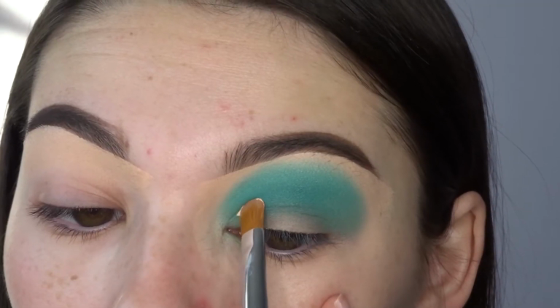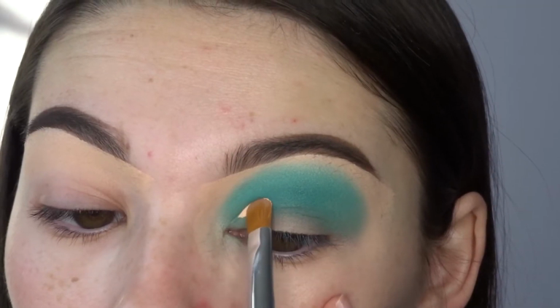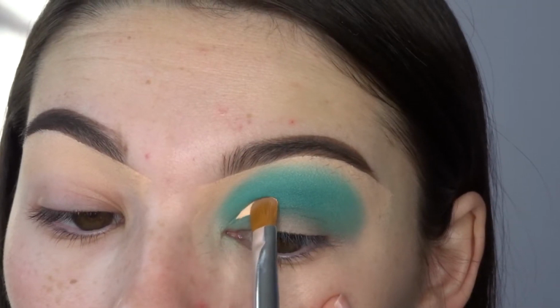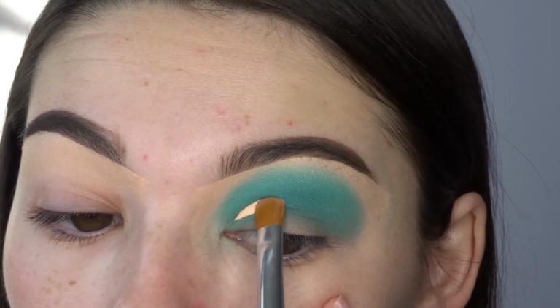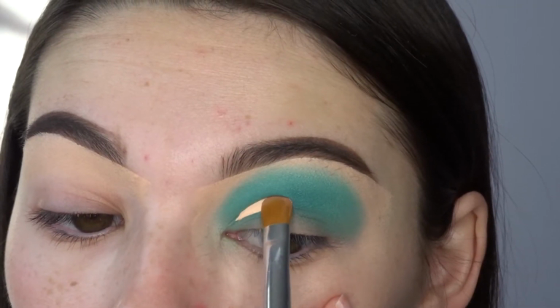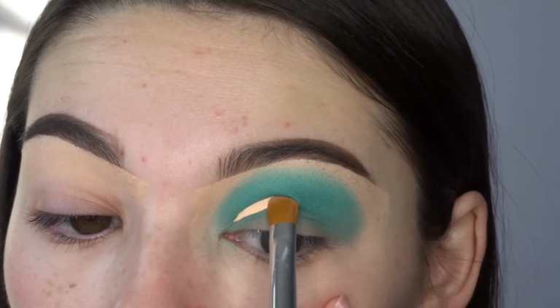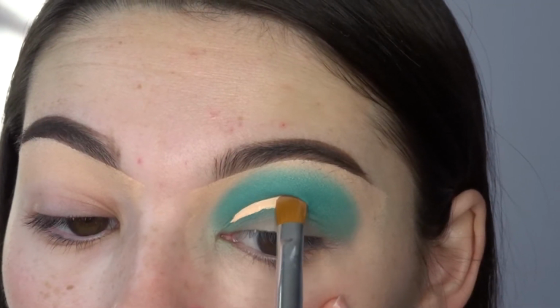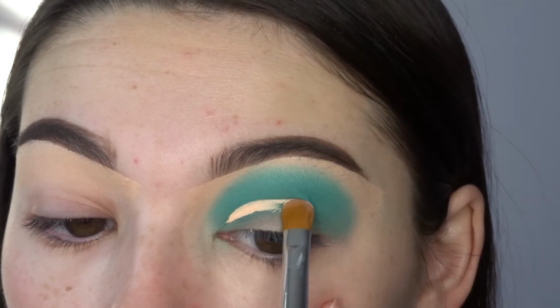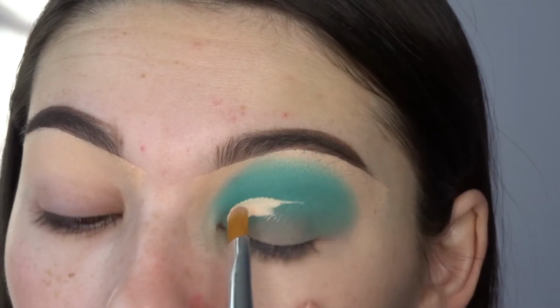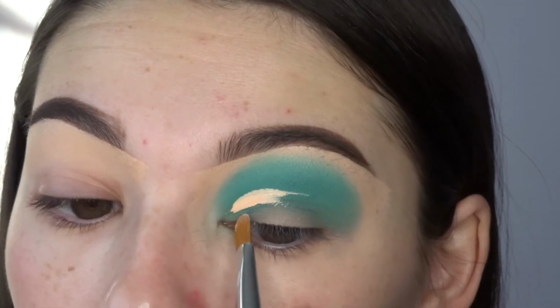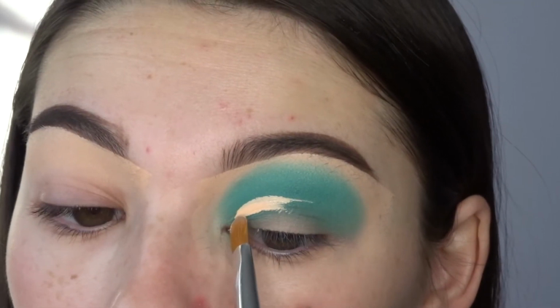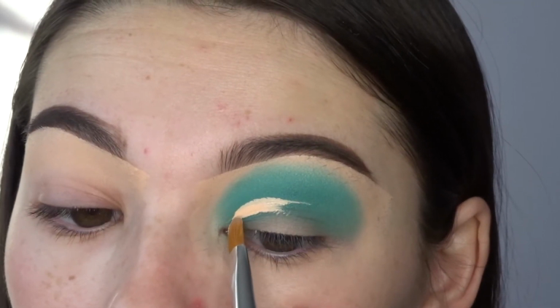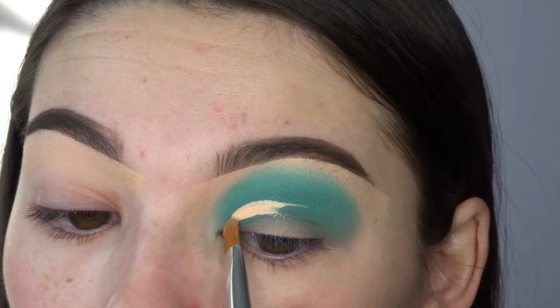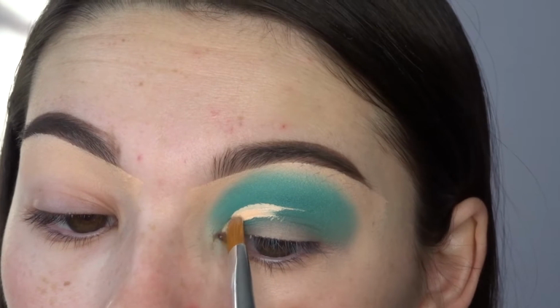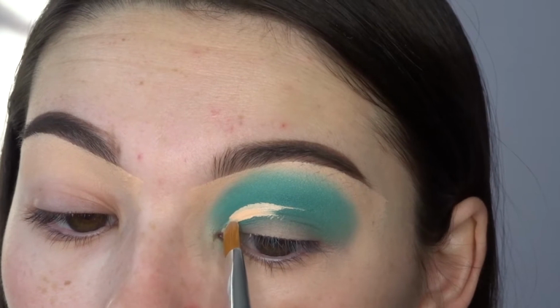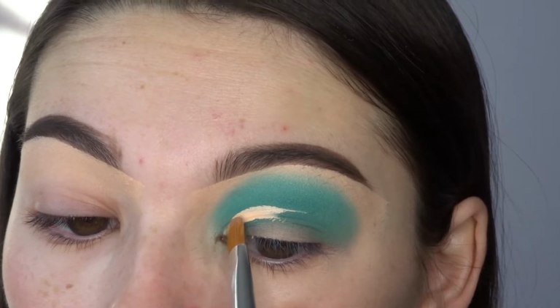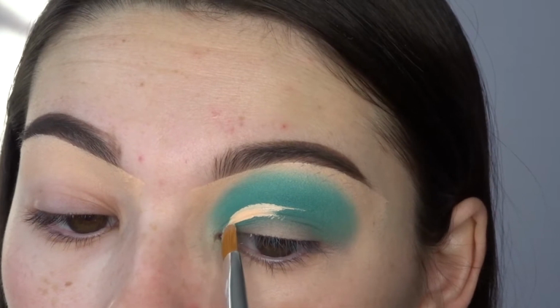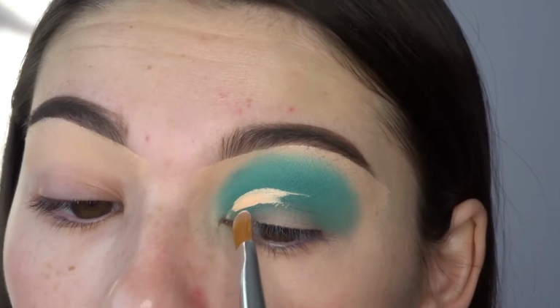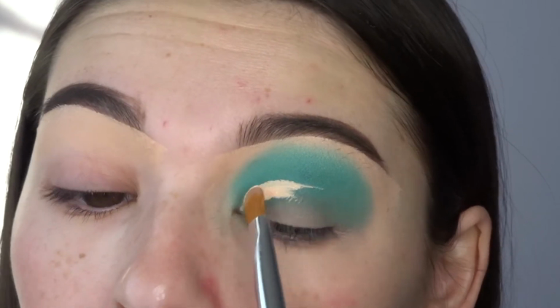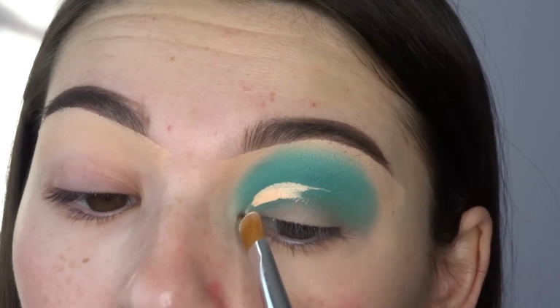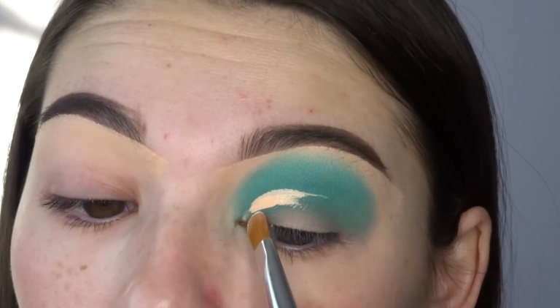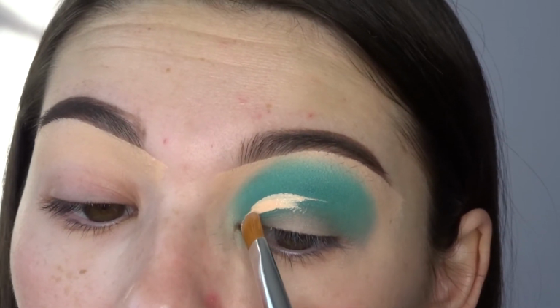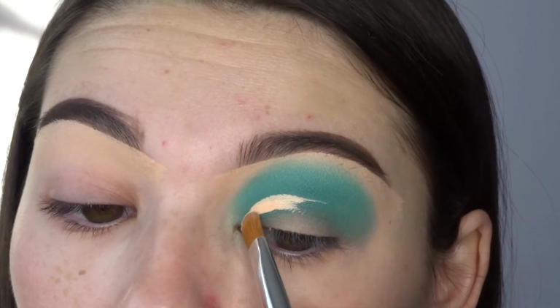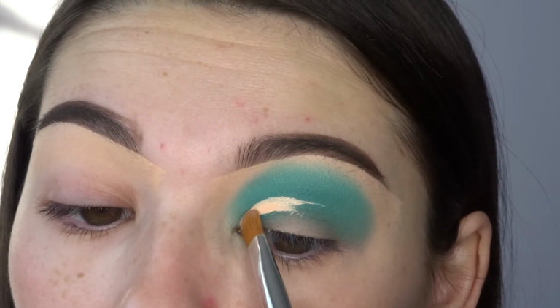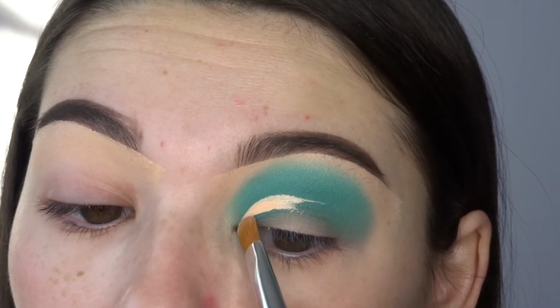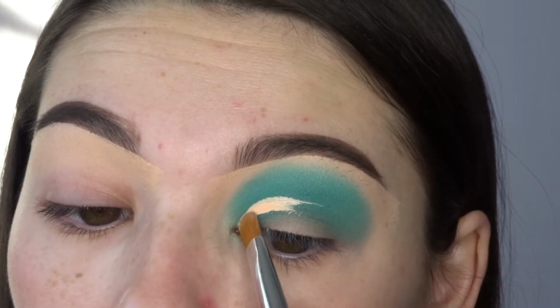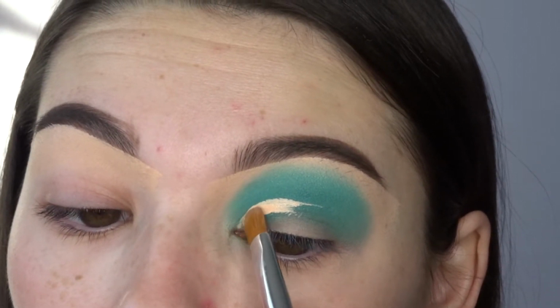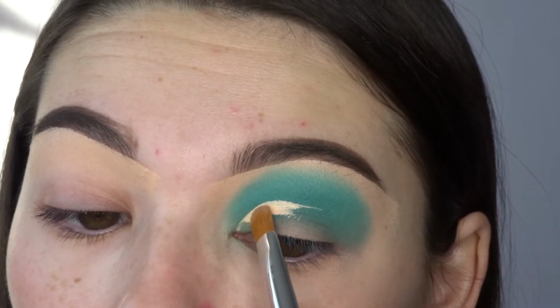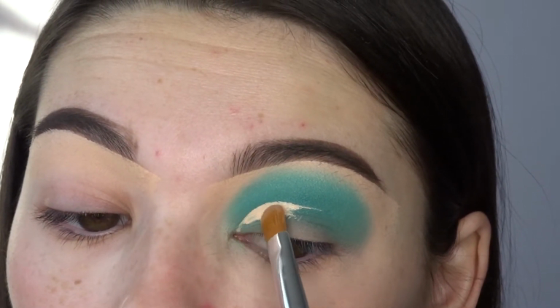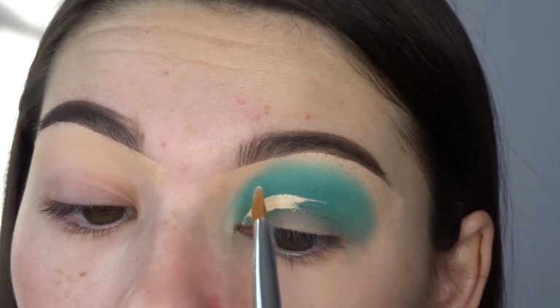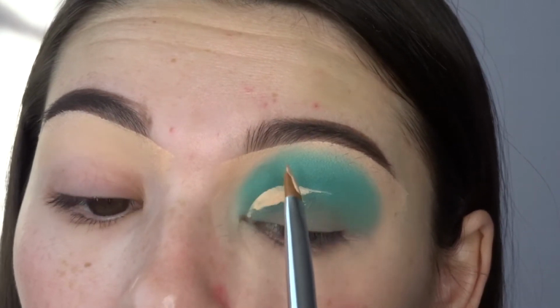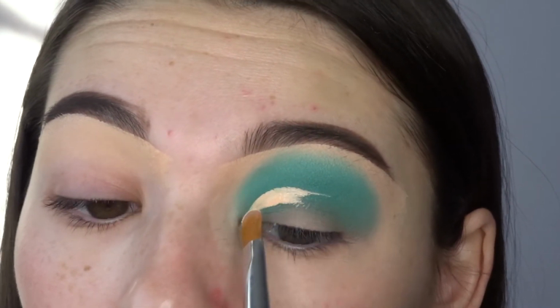Now I'm just going to take the LA Girl Pro Concealer again and use that to cut my crease, and I'm just using a flat concealer brush to do the job.